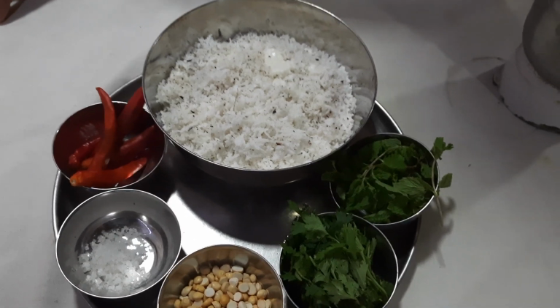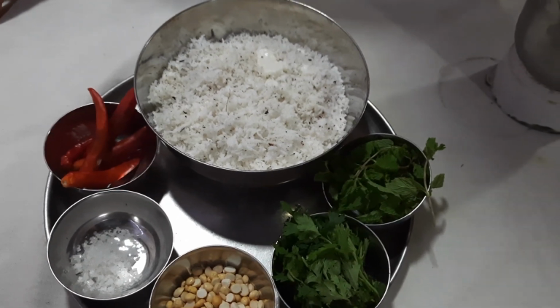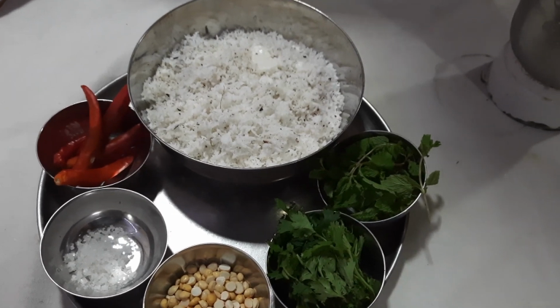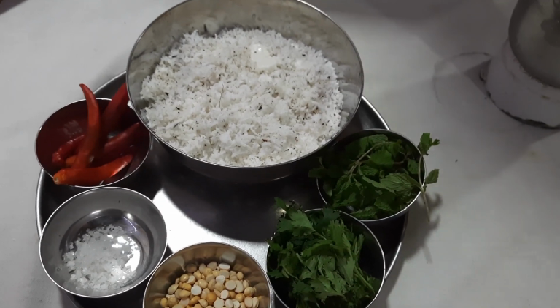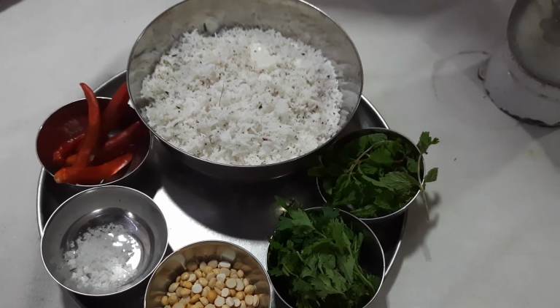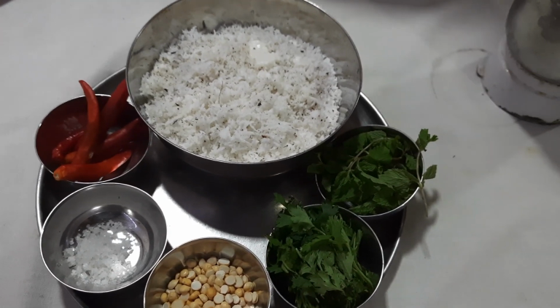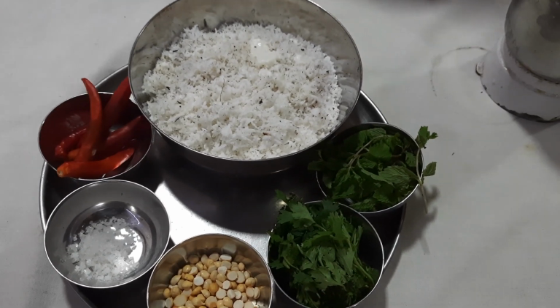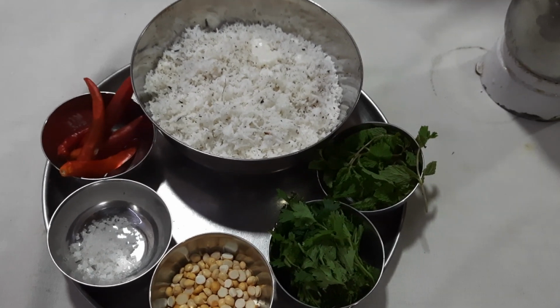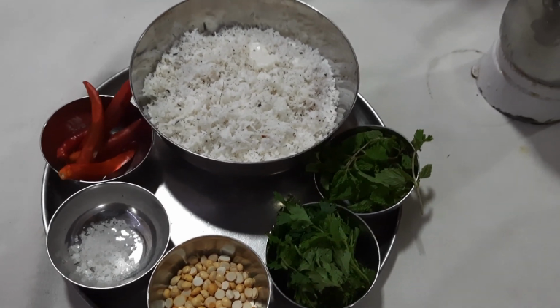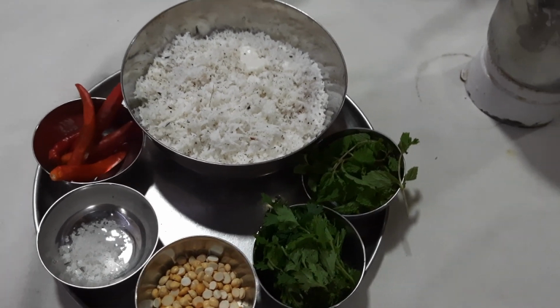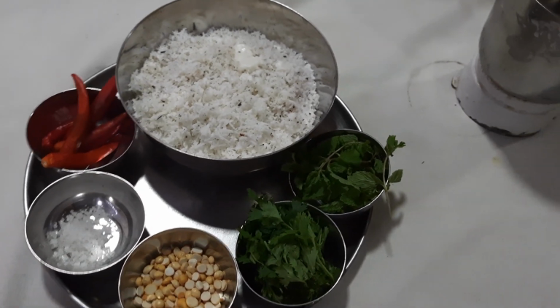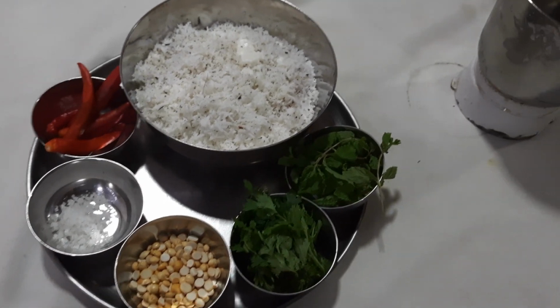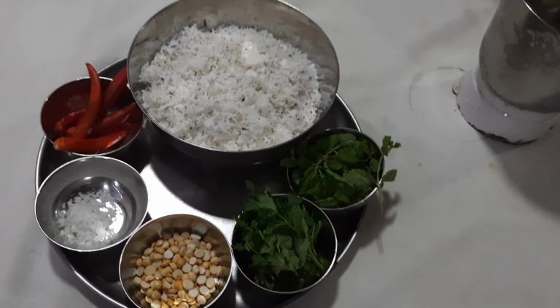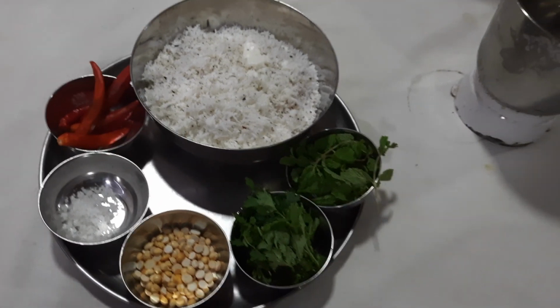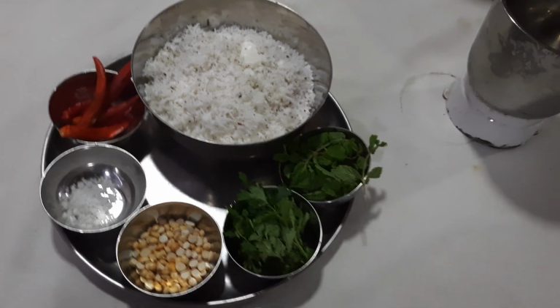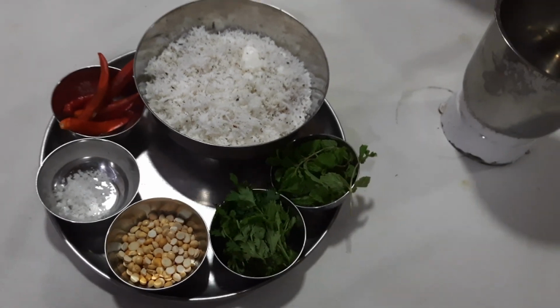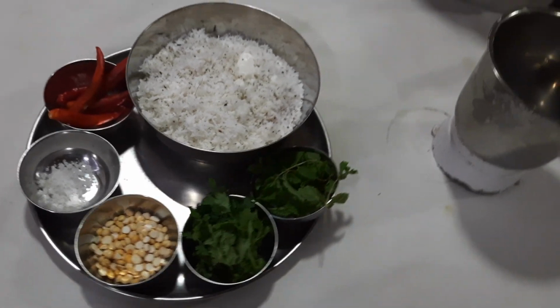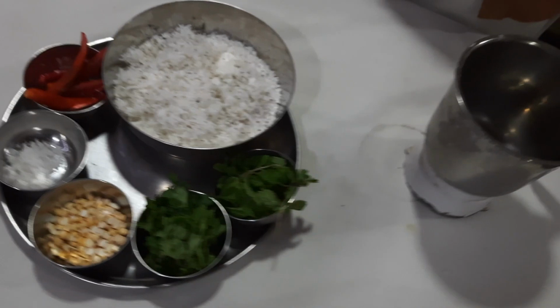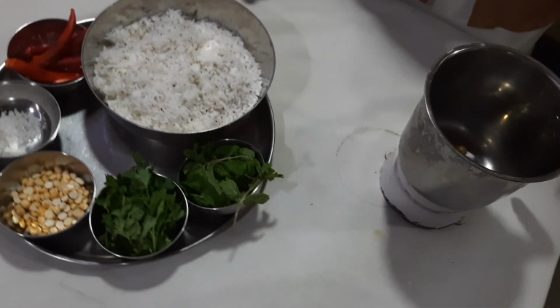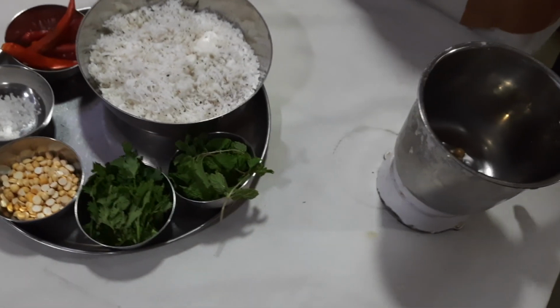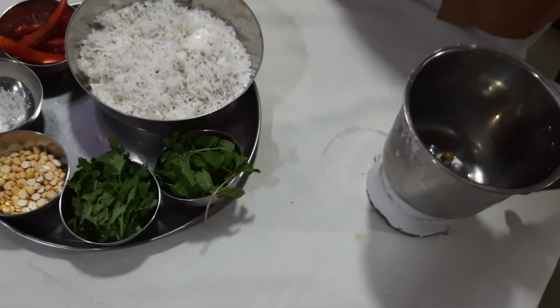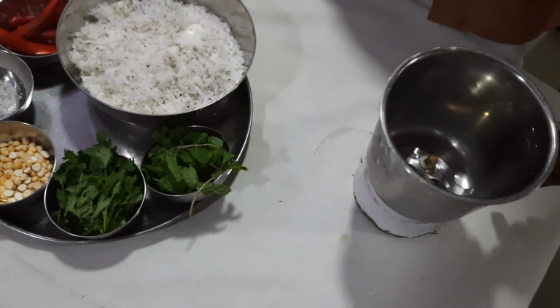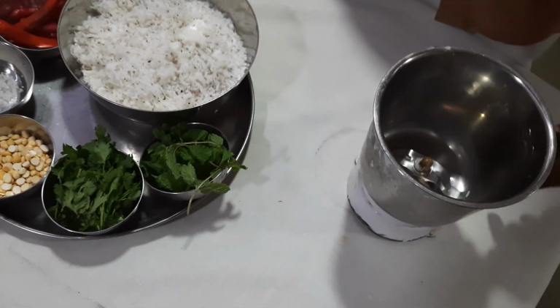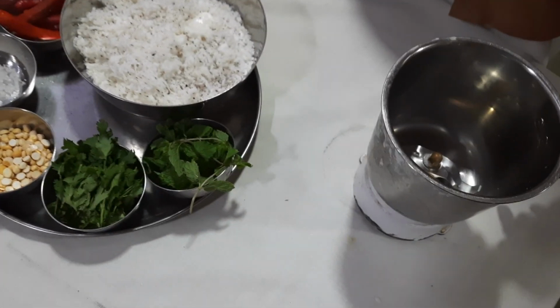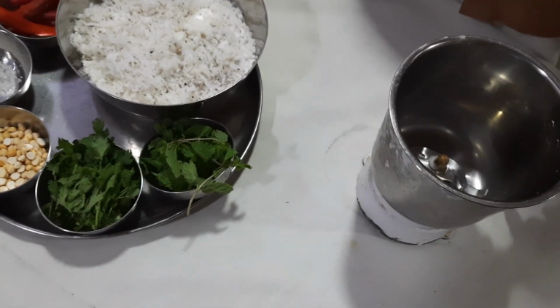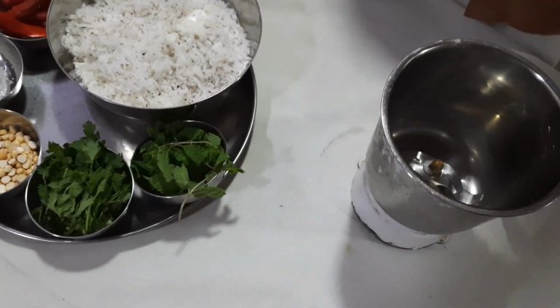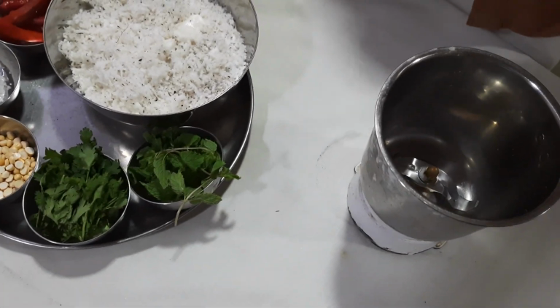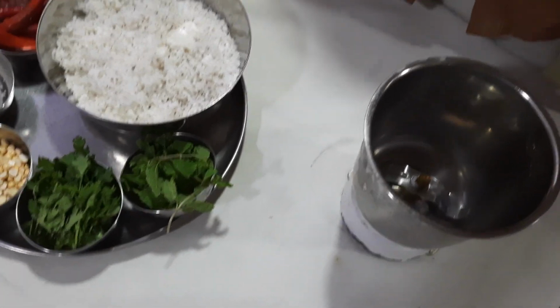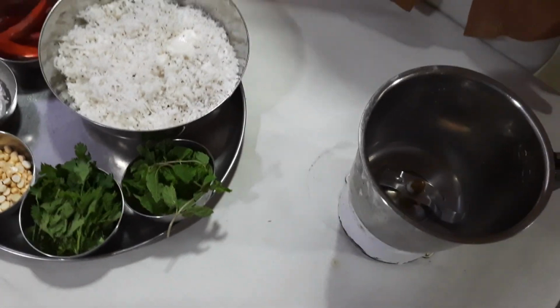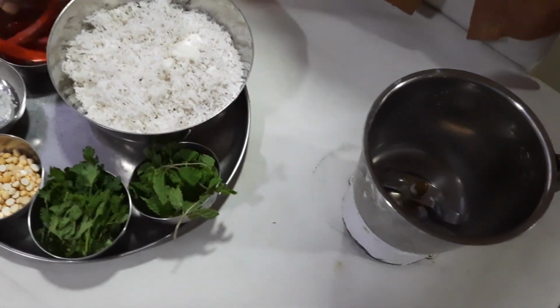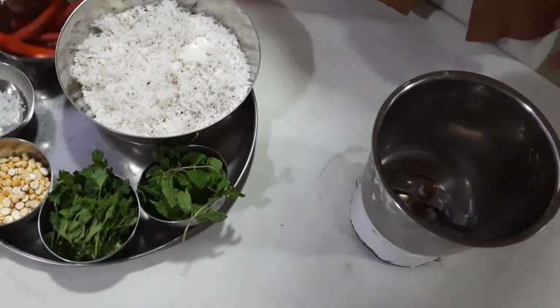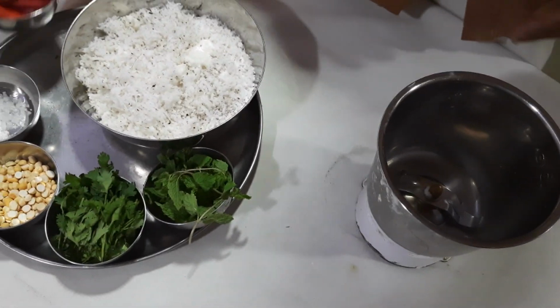So now let us see how to prepare this particular chutney. I have taken a mixie and we will just add all these items to it.